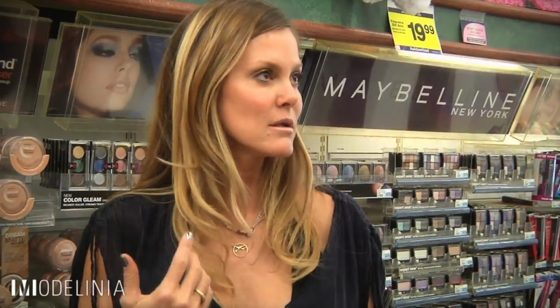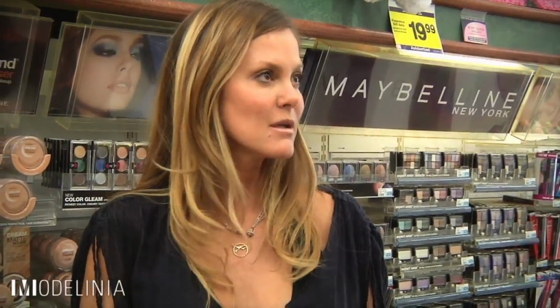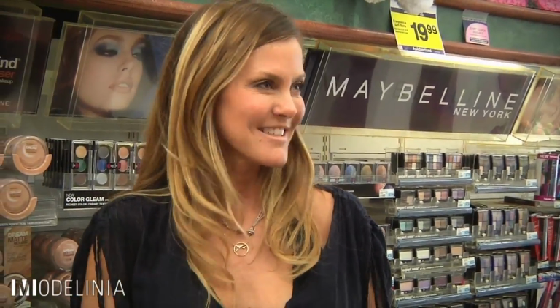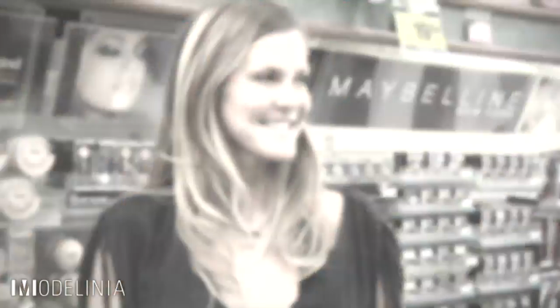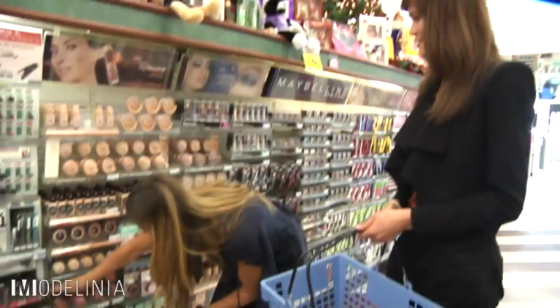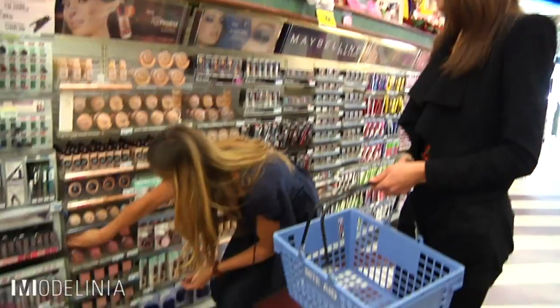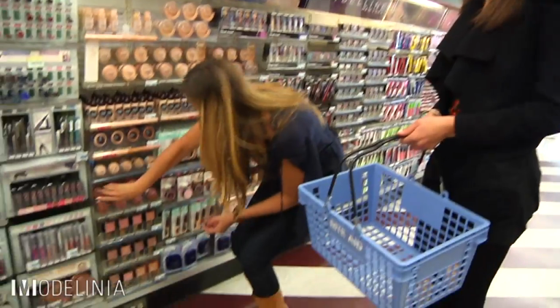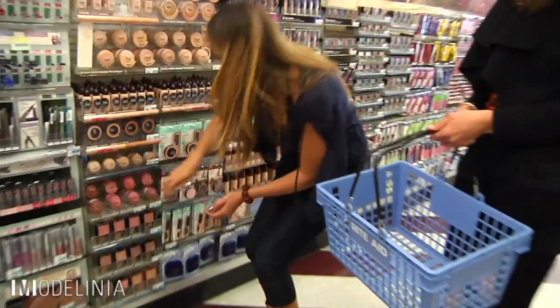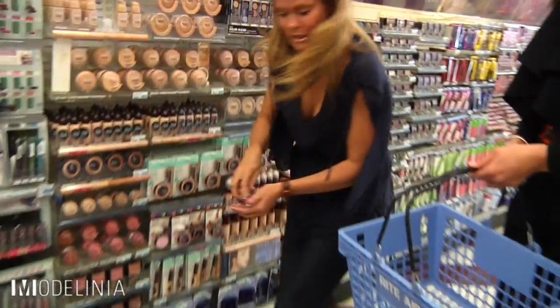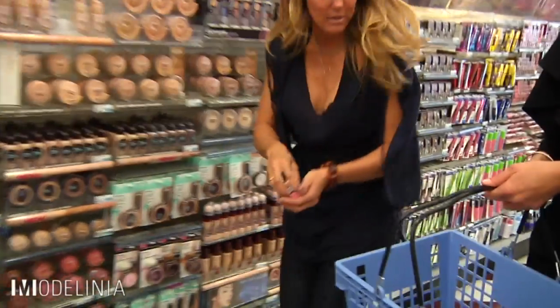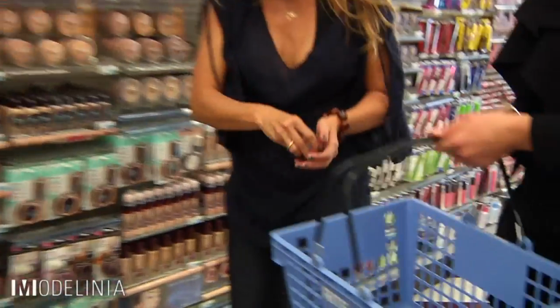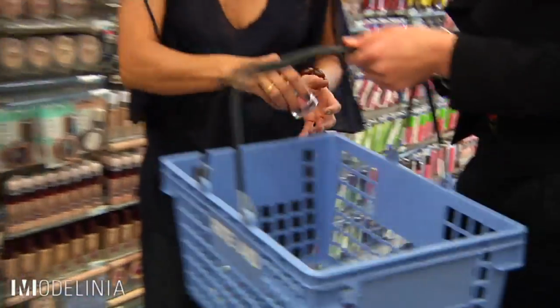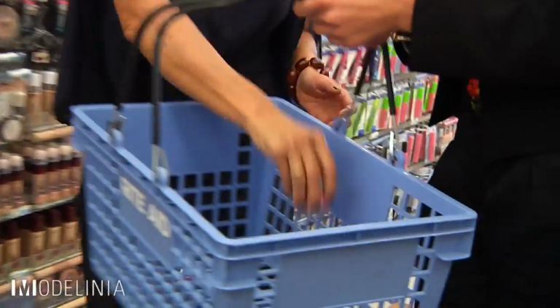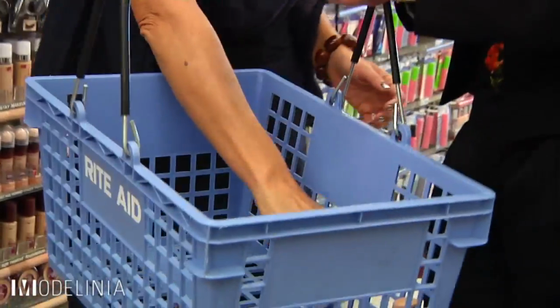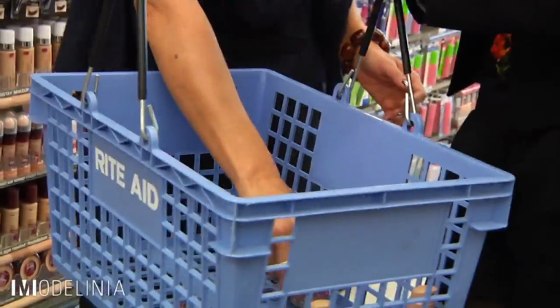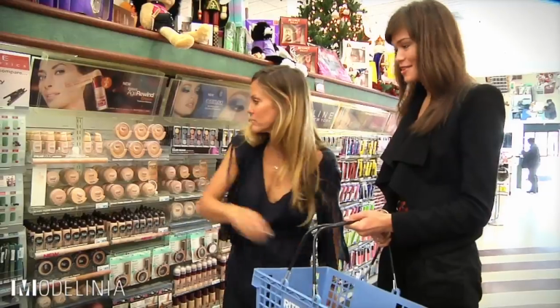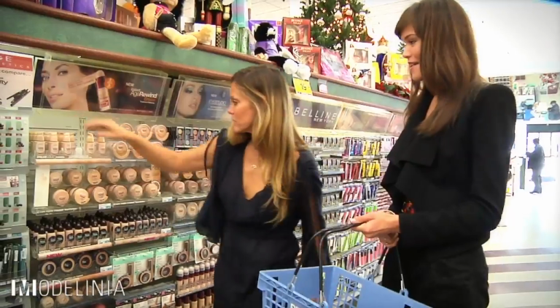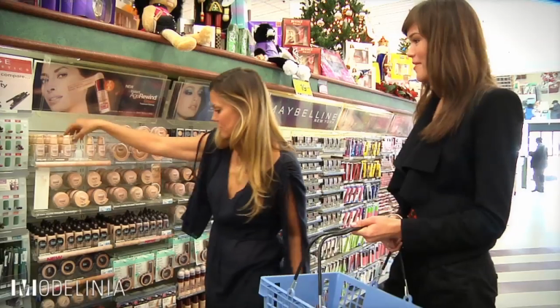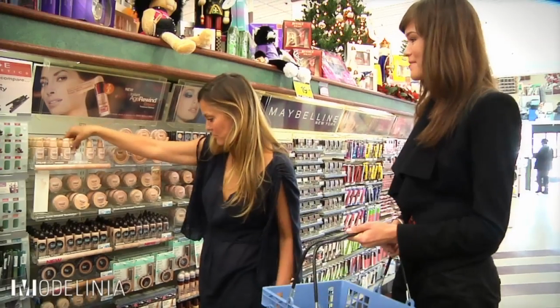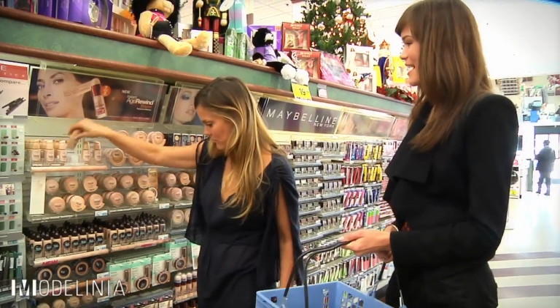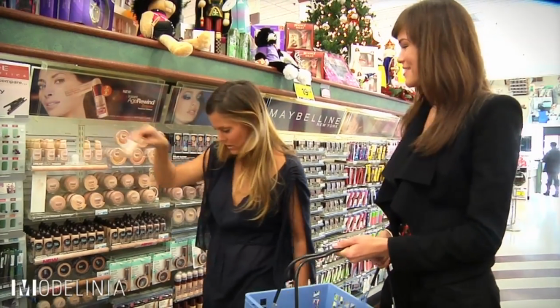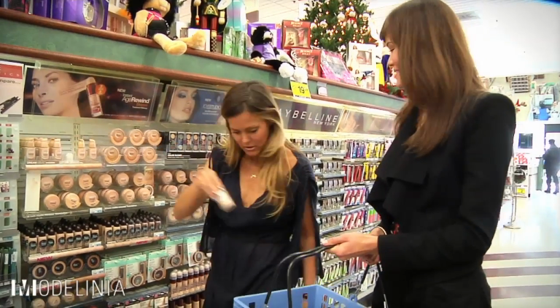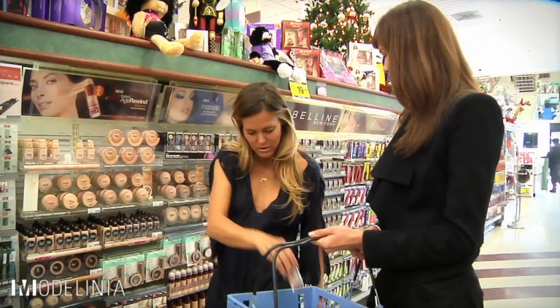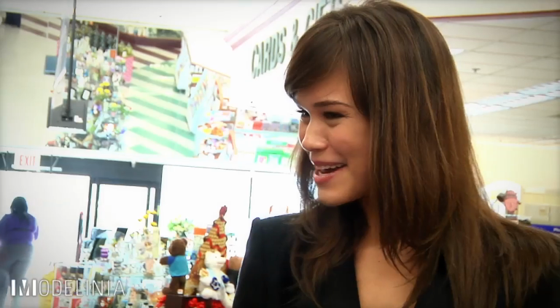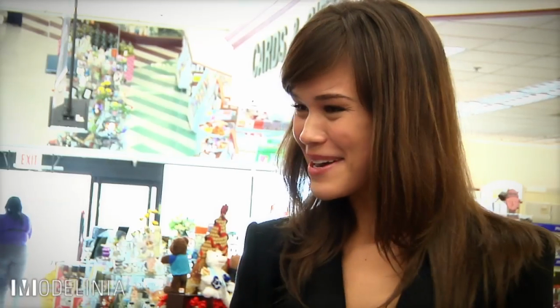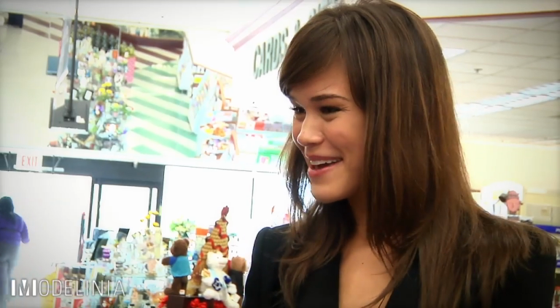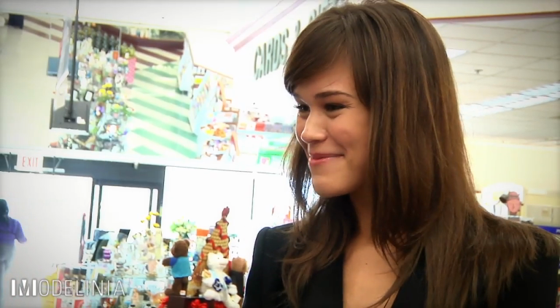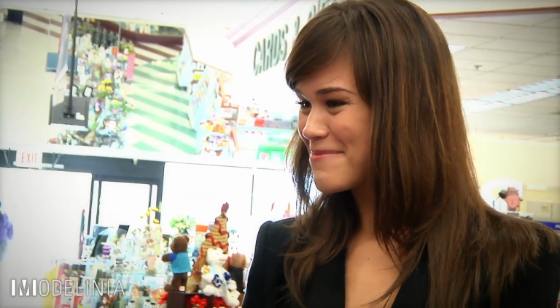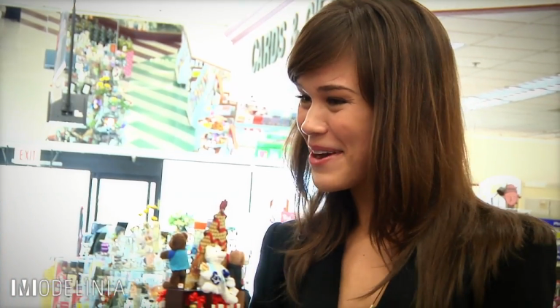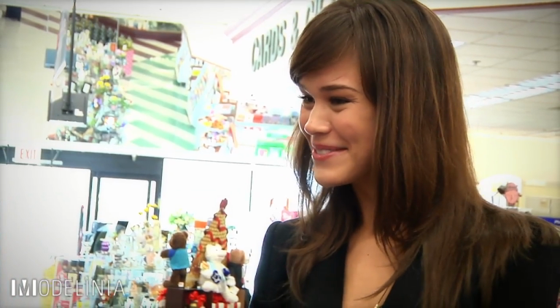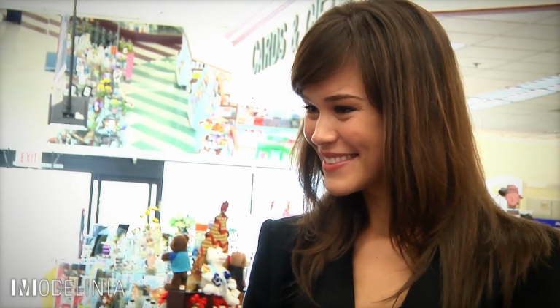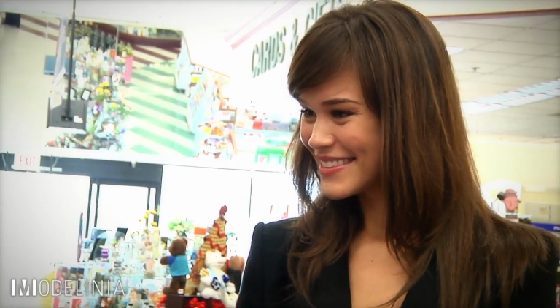Perfect. Okay Kari, so I think we have everything we need, so let's go back home and you can teach me how to put on makeup like a pro. Let's go!